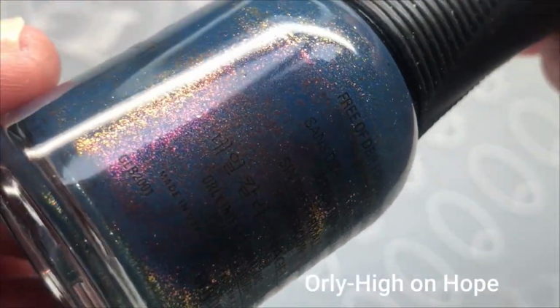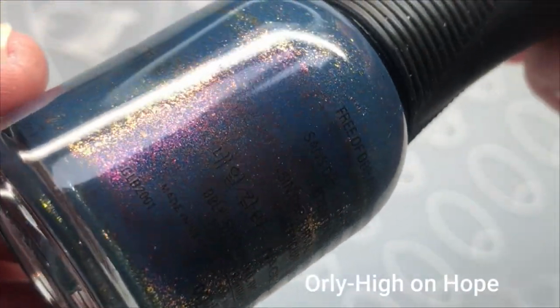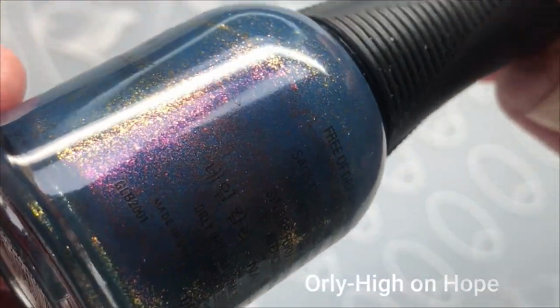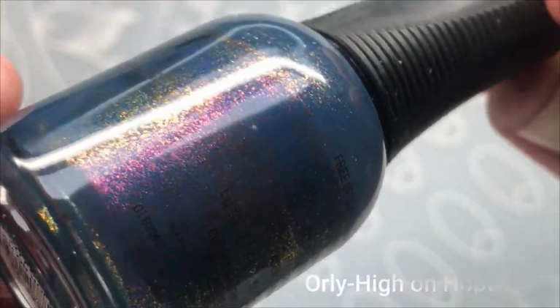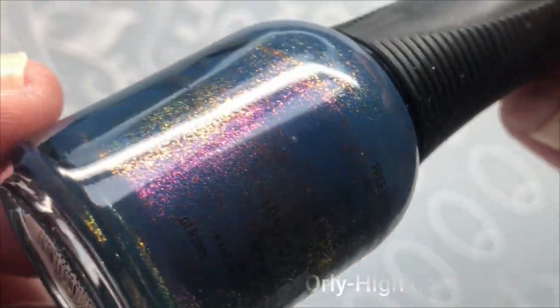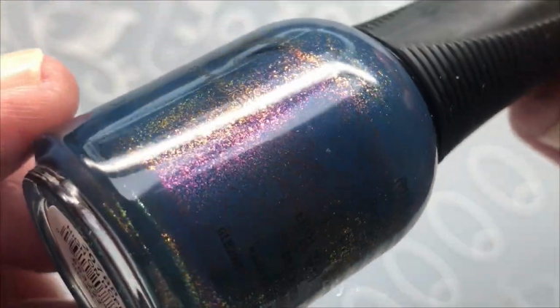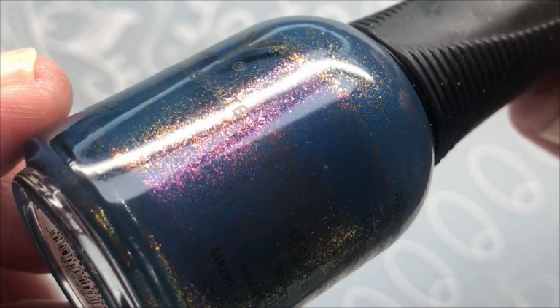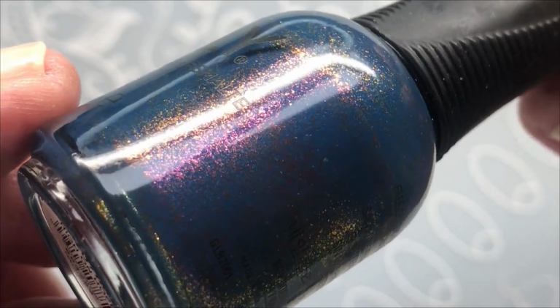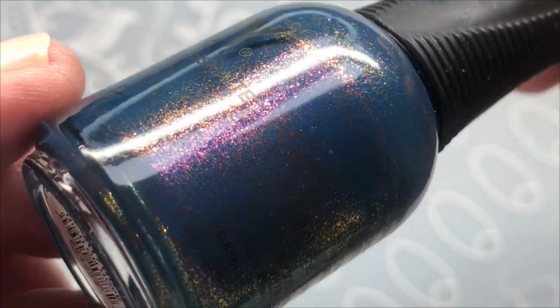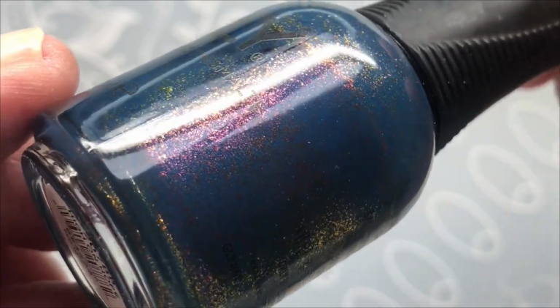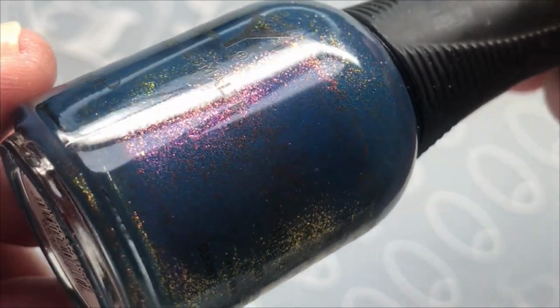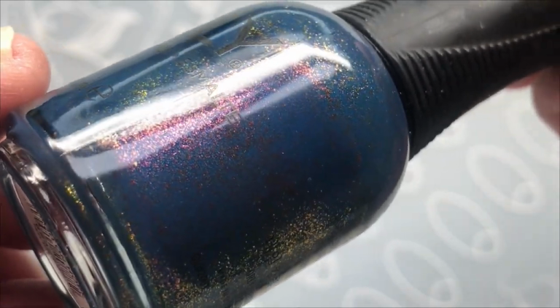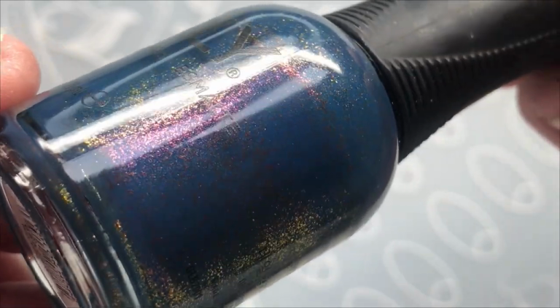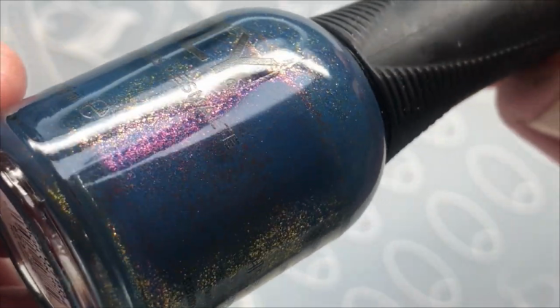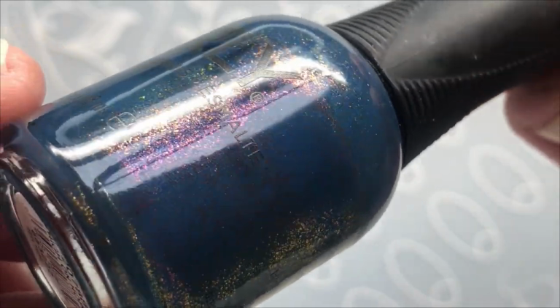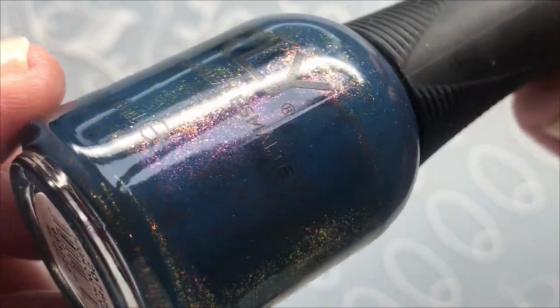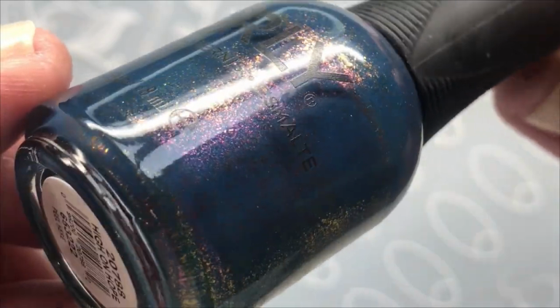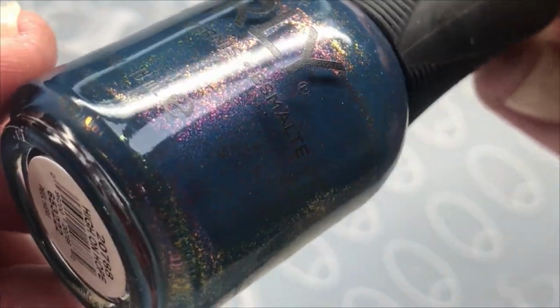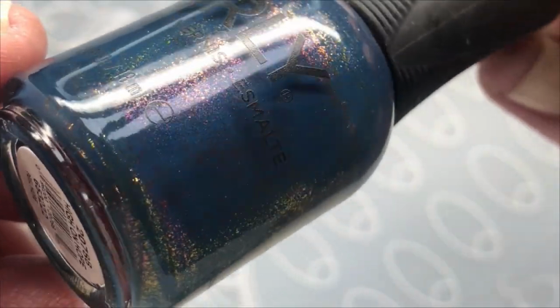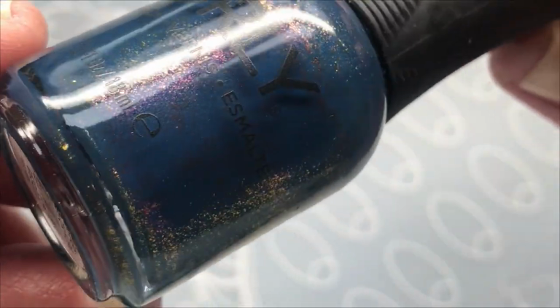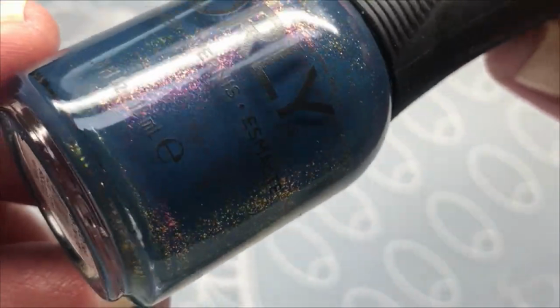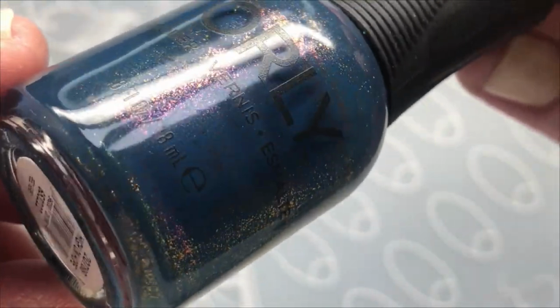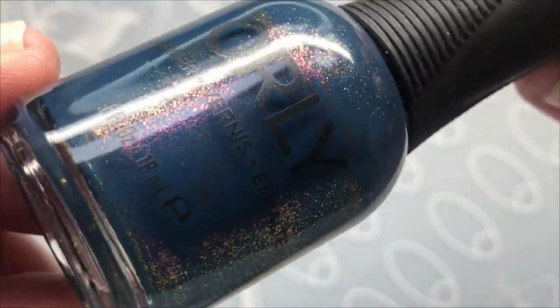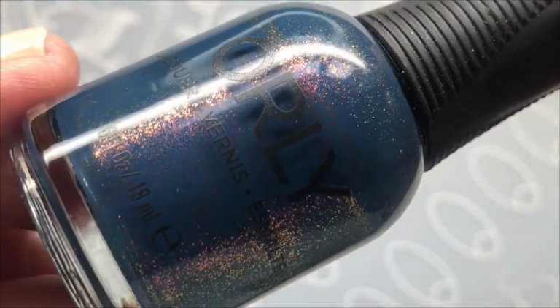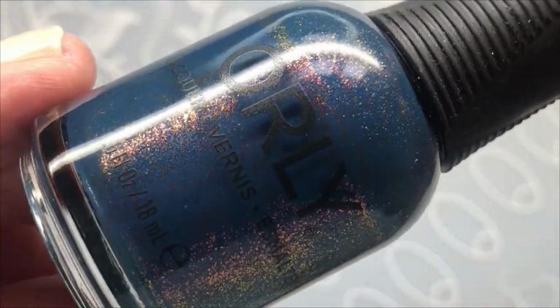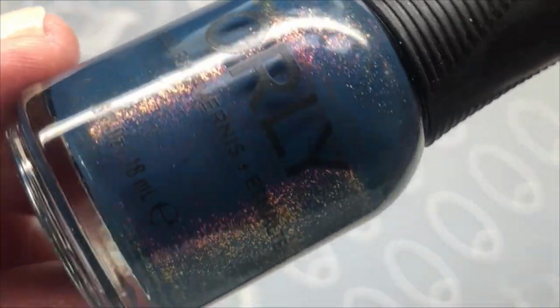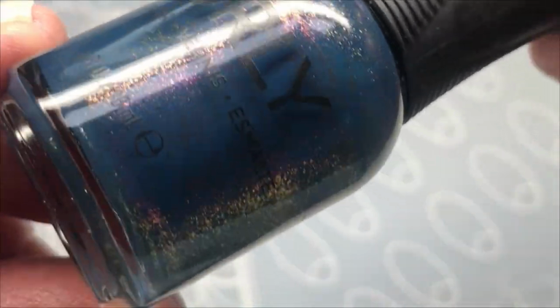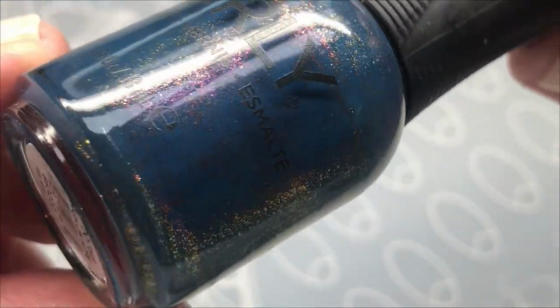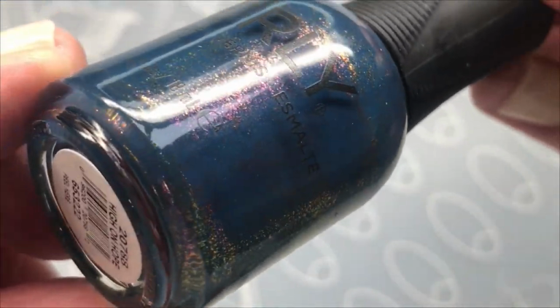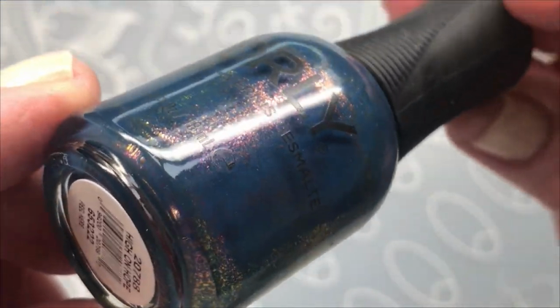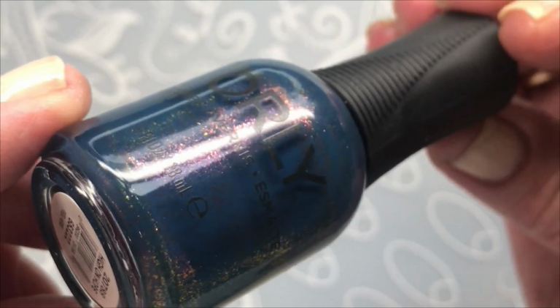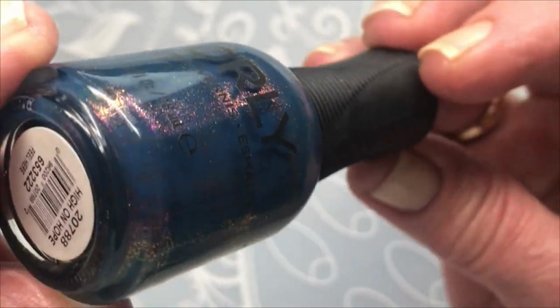And it looks like this. It's blue with shimmer inside. It's really beautiful.